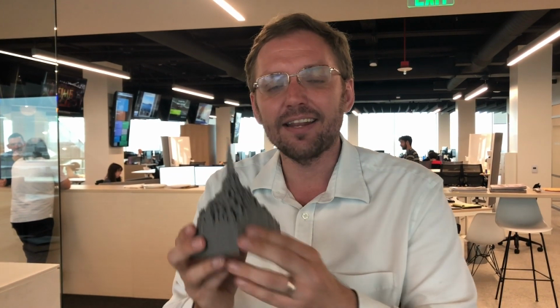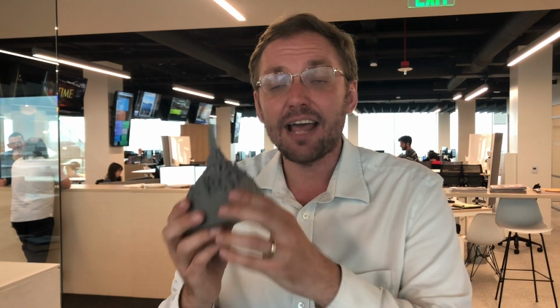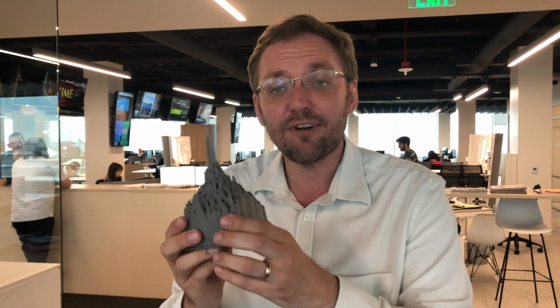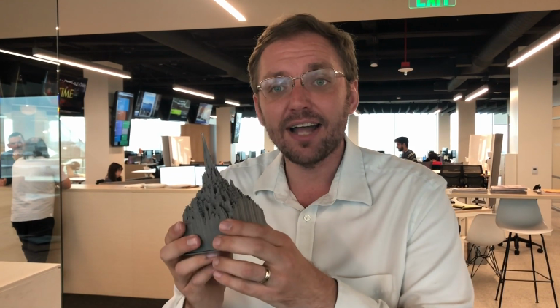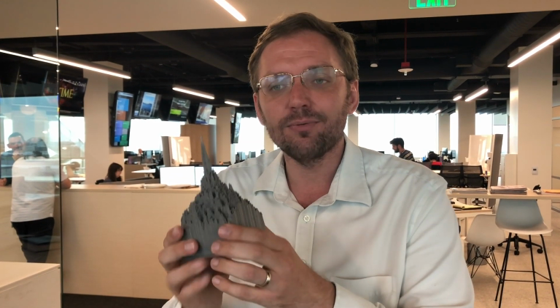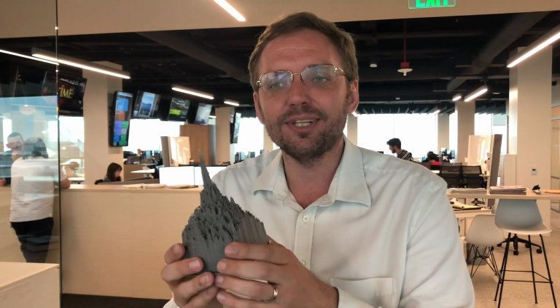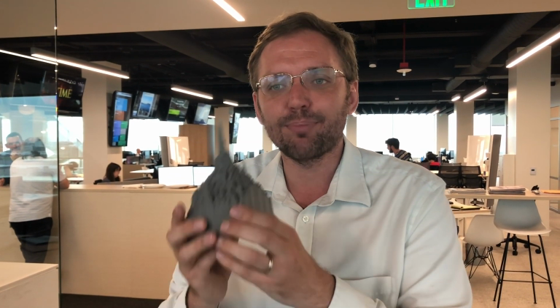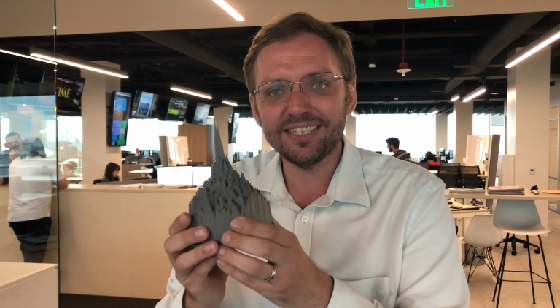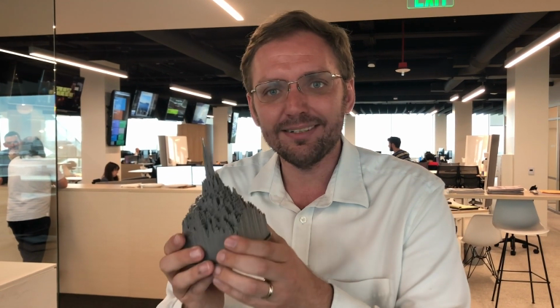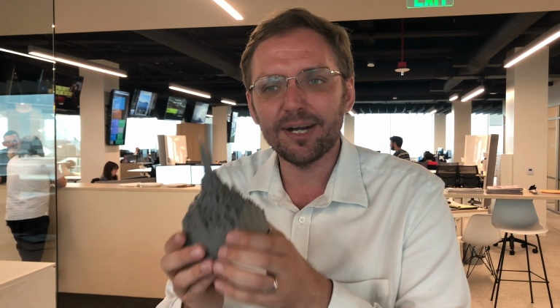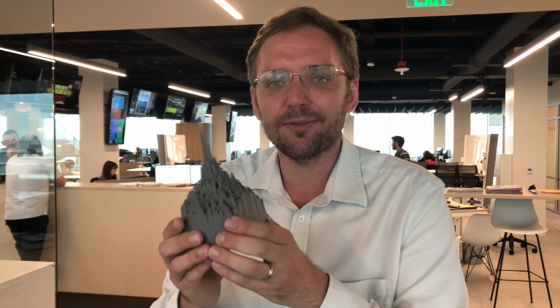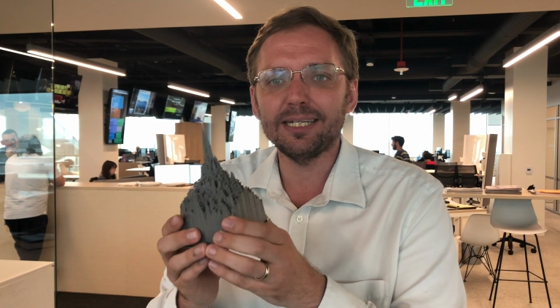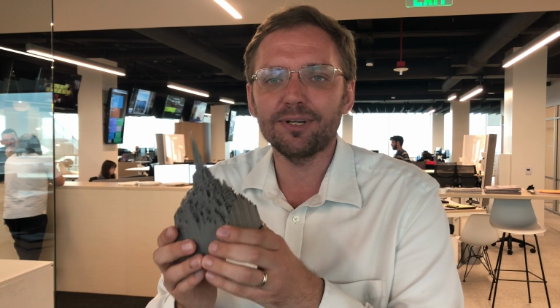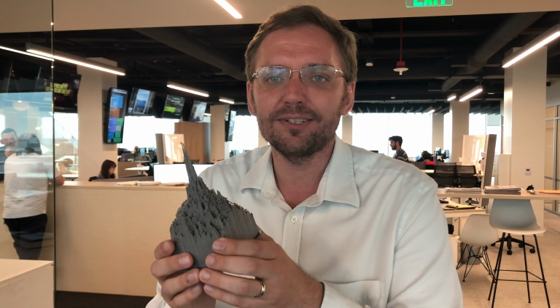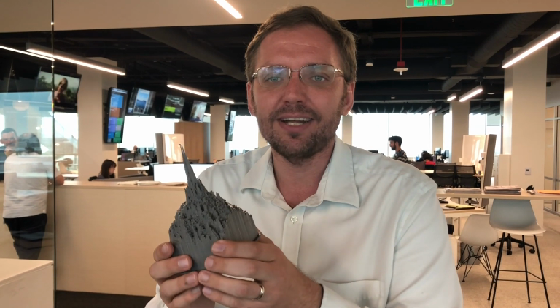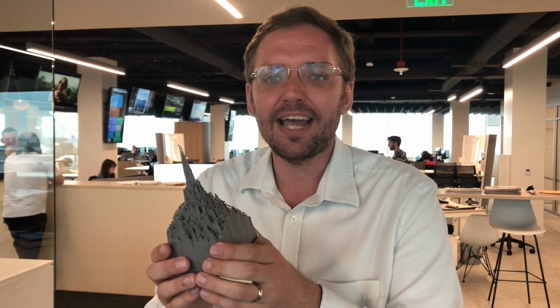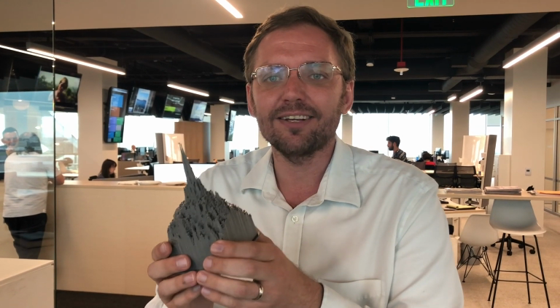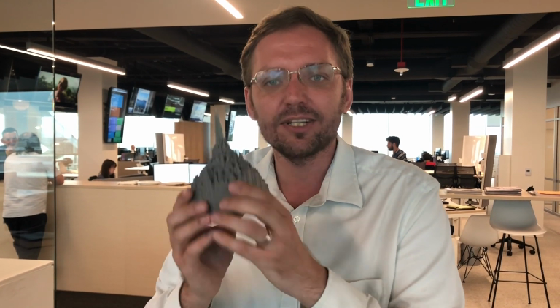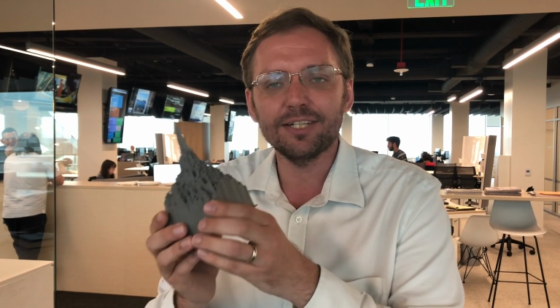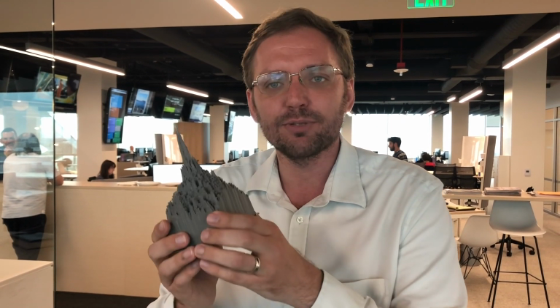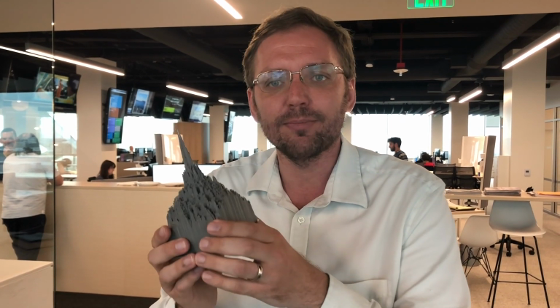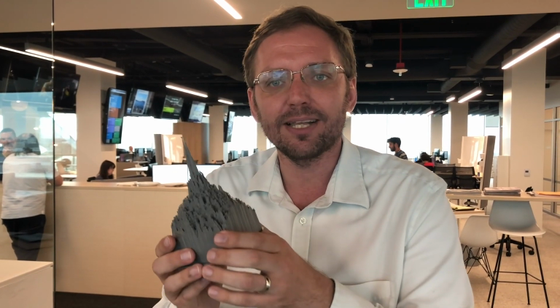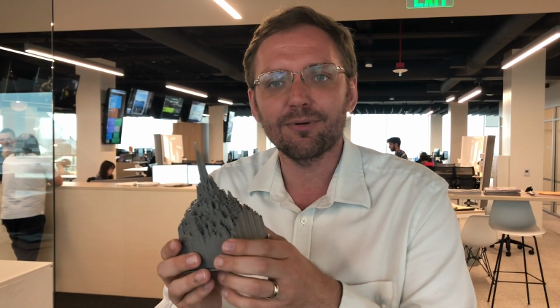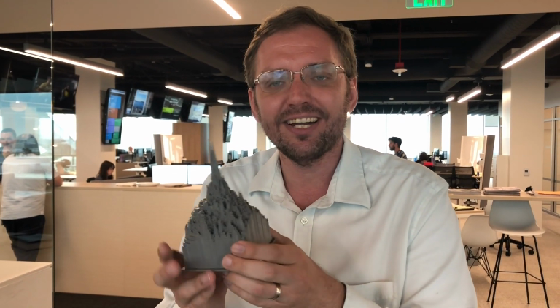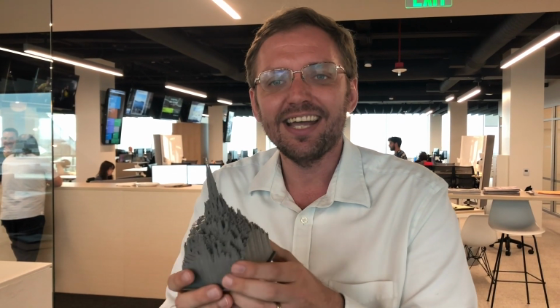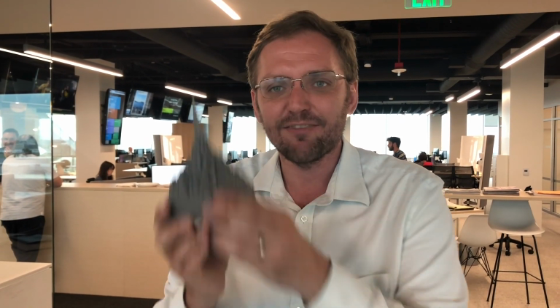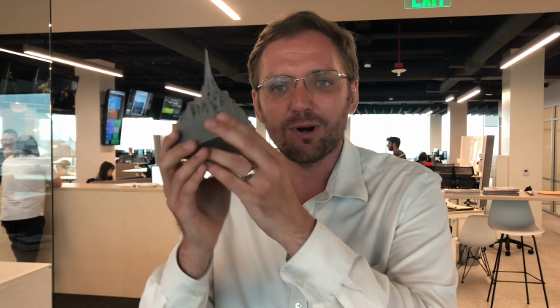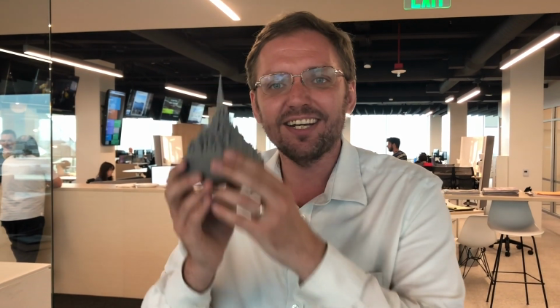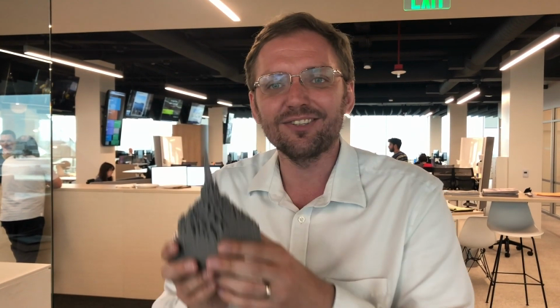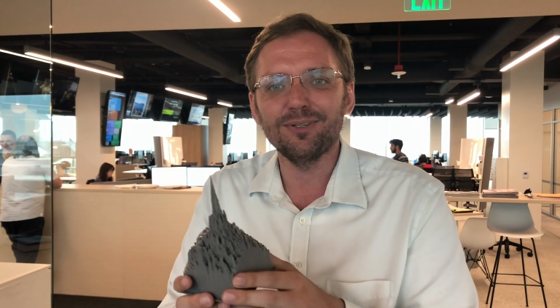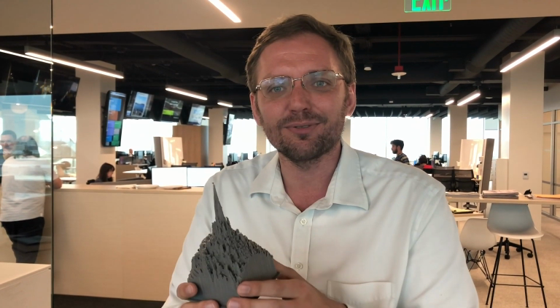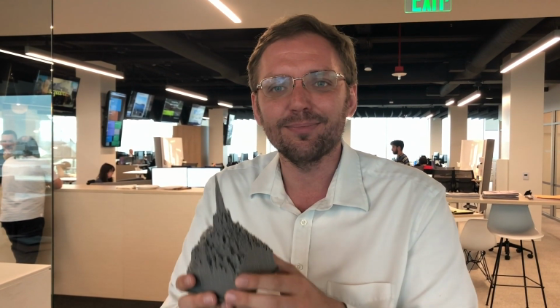That file was then printed by a 3D printer at the Los Angeles Public Library, and I brought it in here to the newsroom.